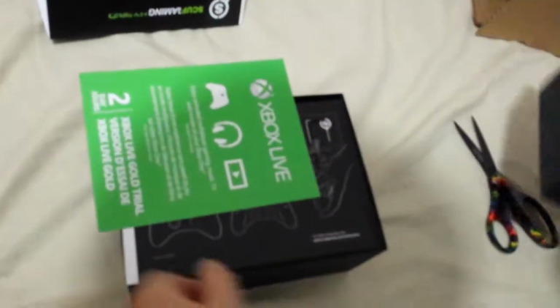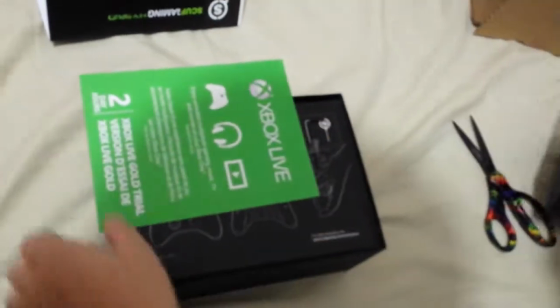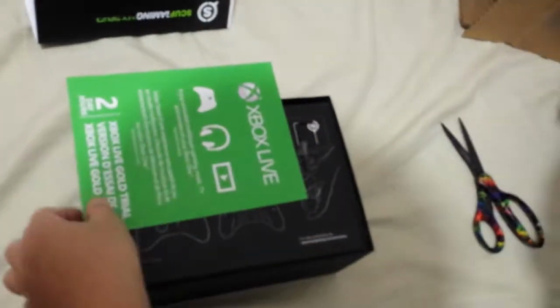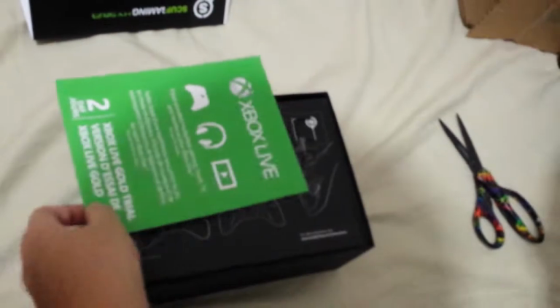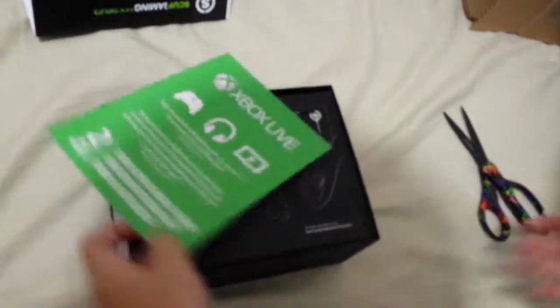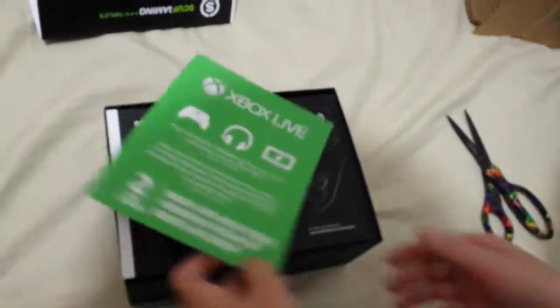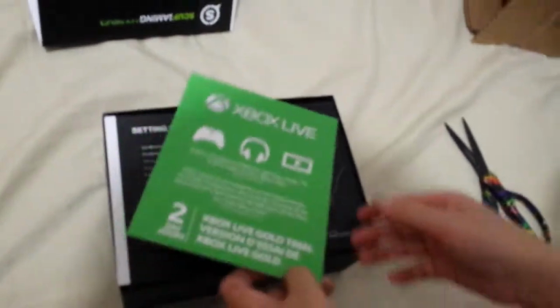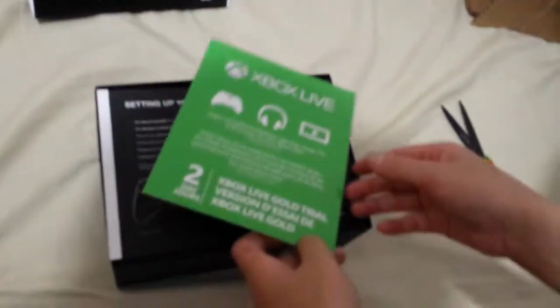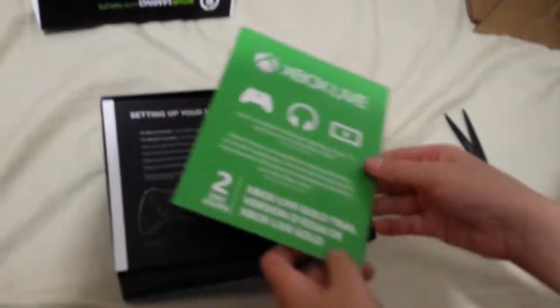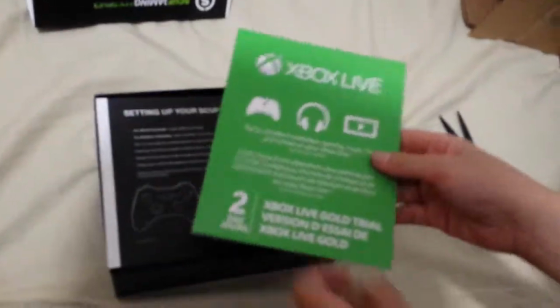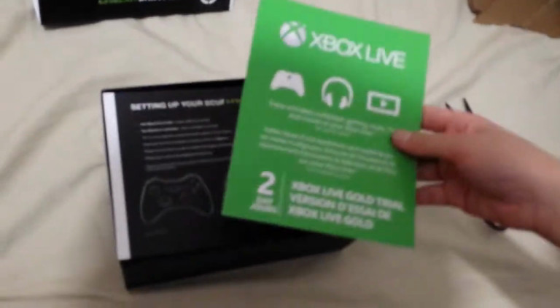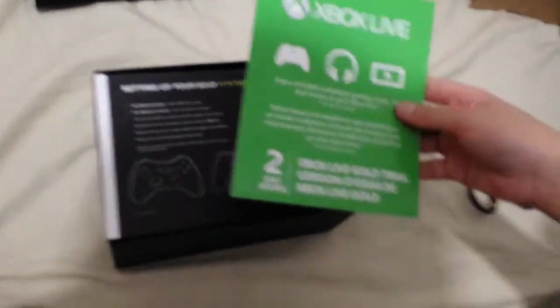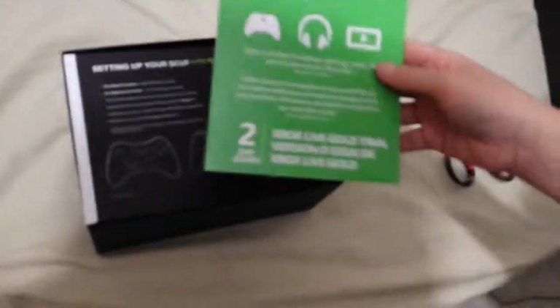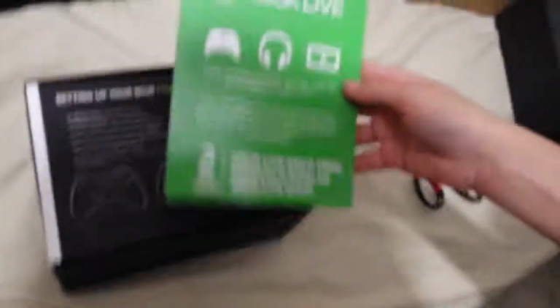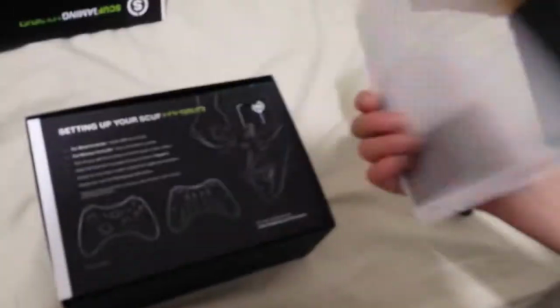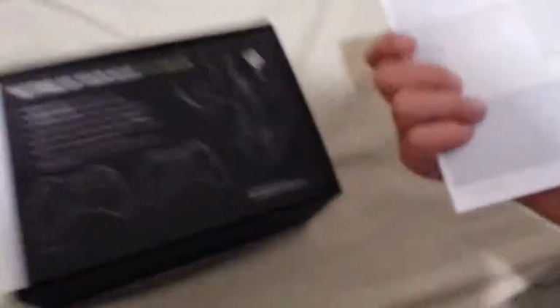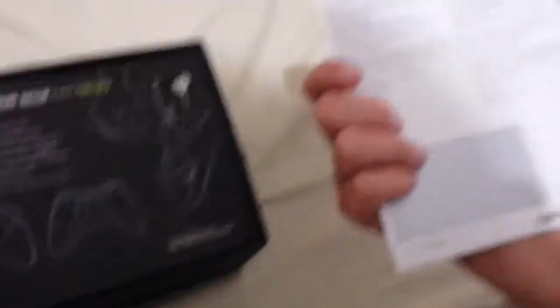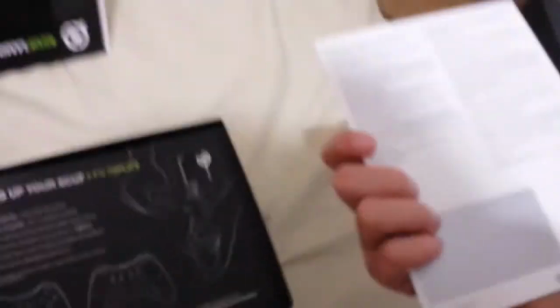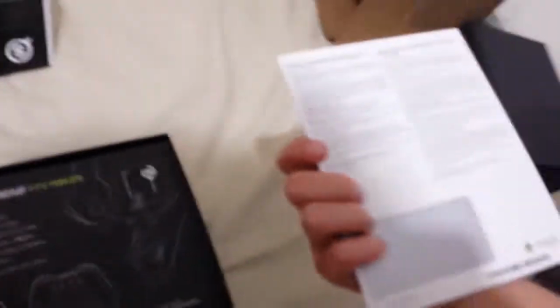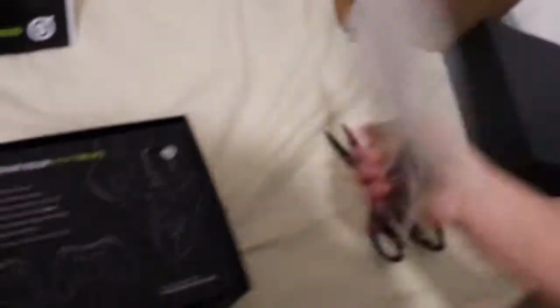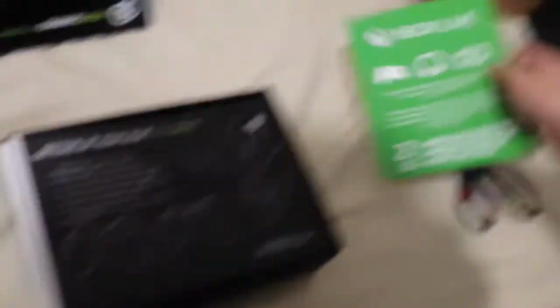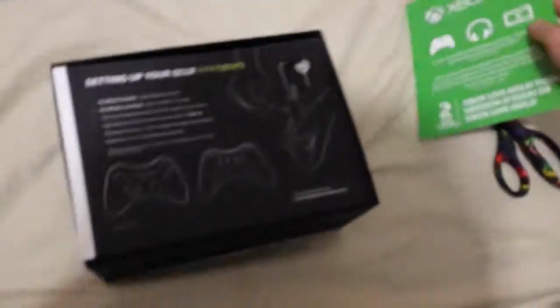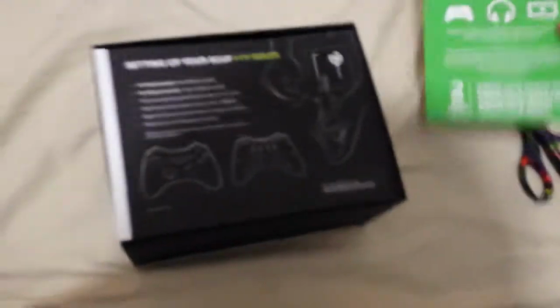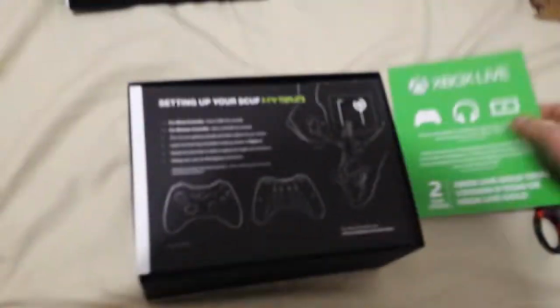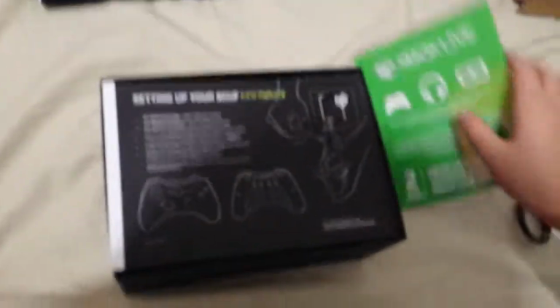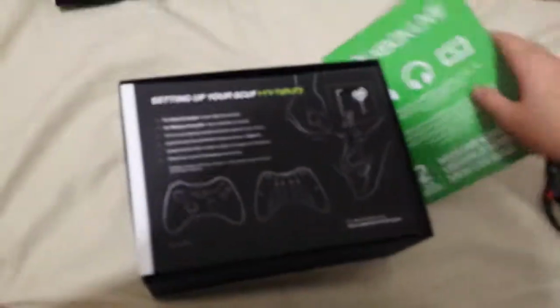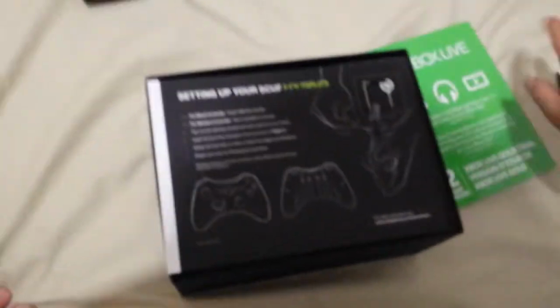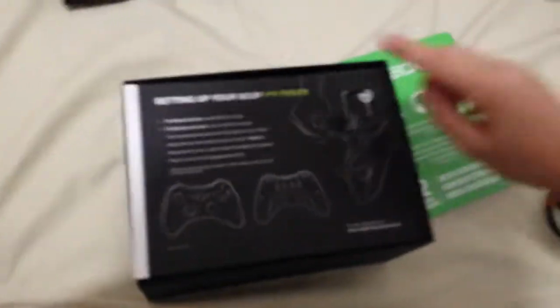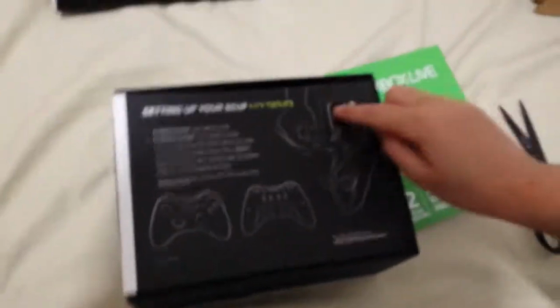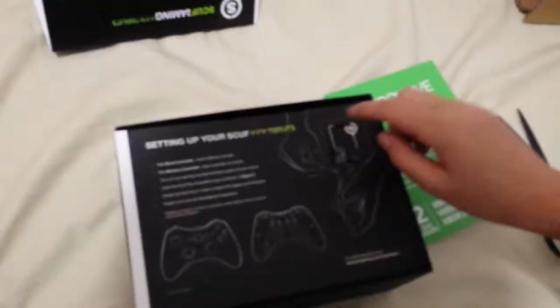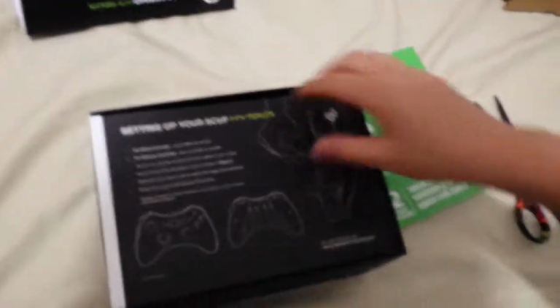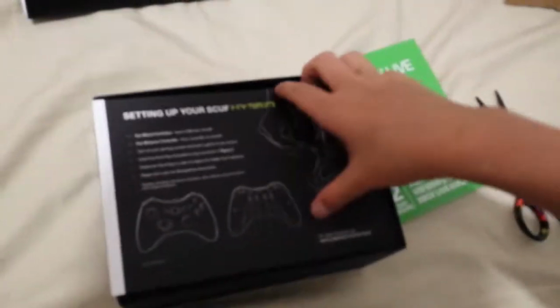Oh yeah, we have two days of Xbox Live. All right, let me give me a key.